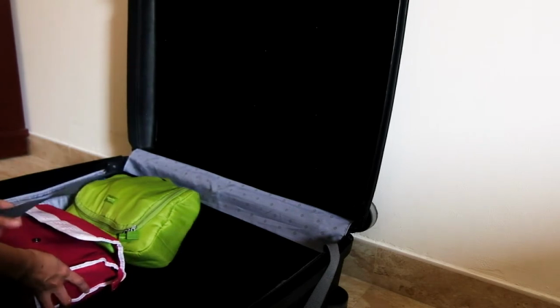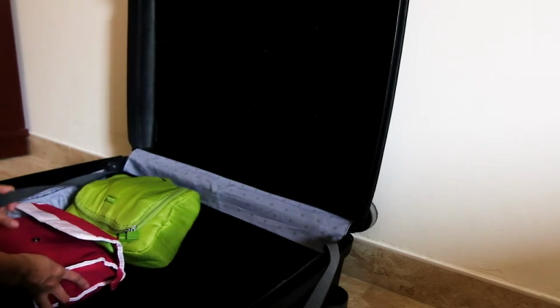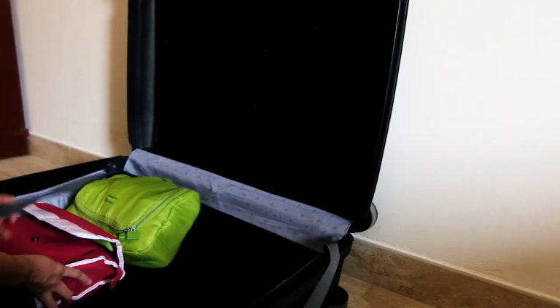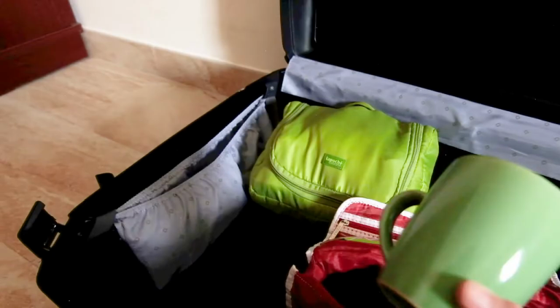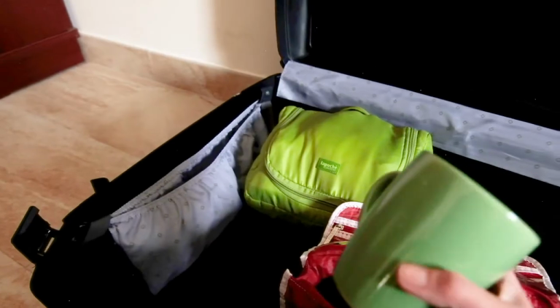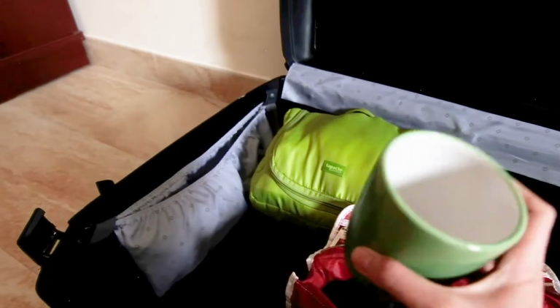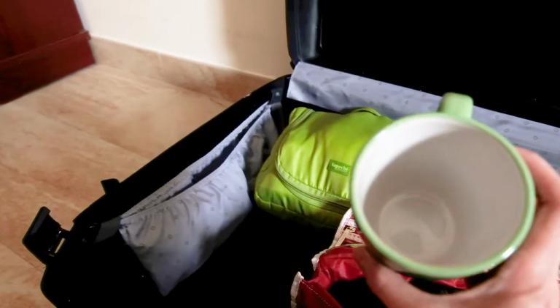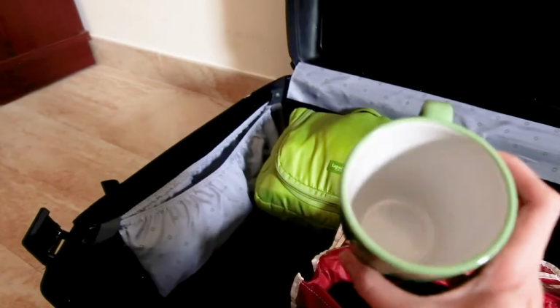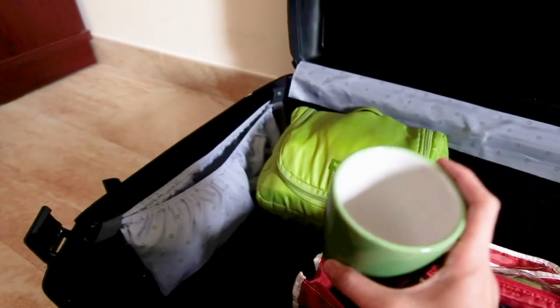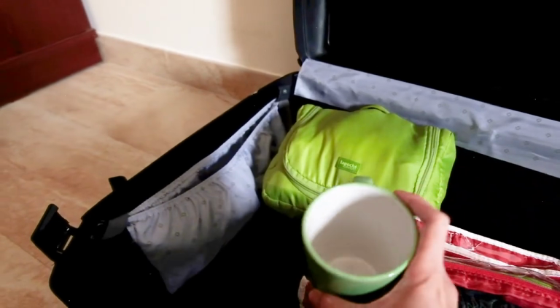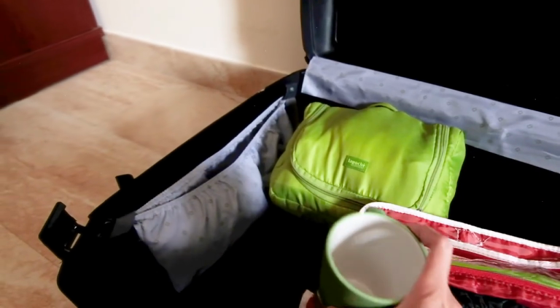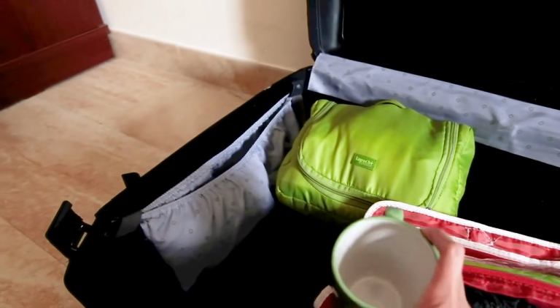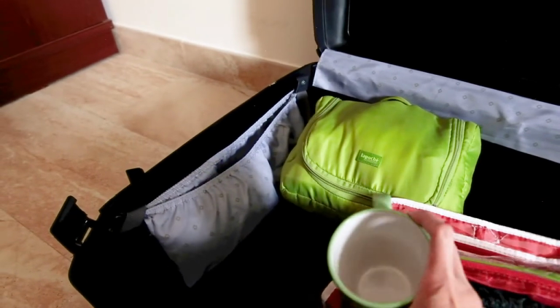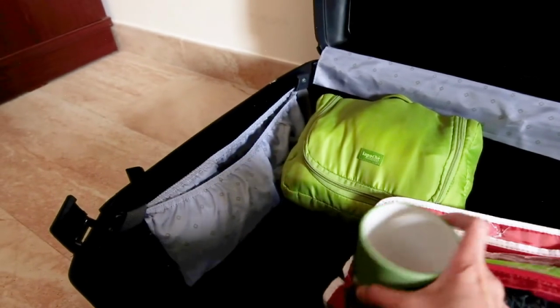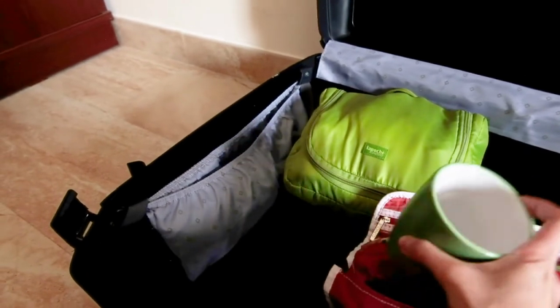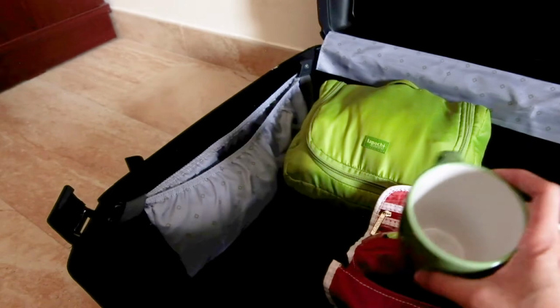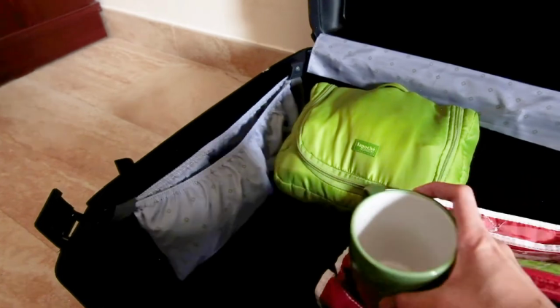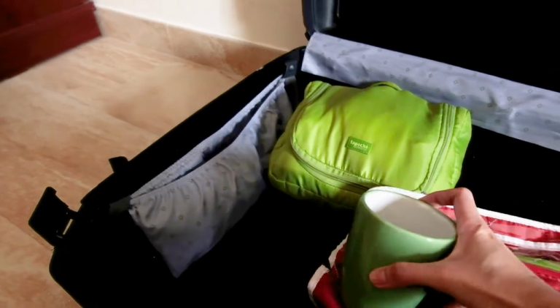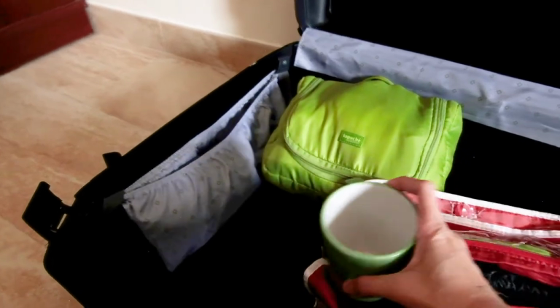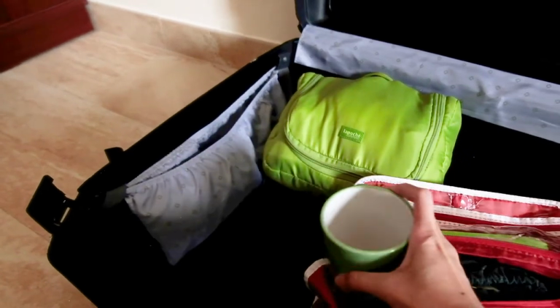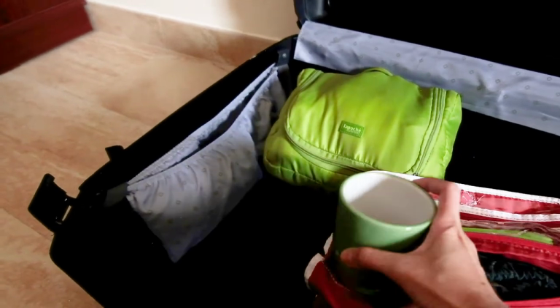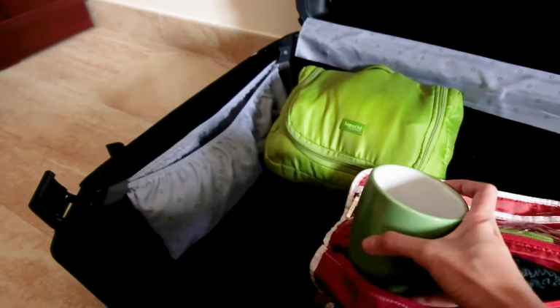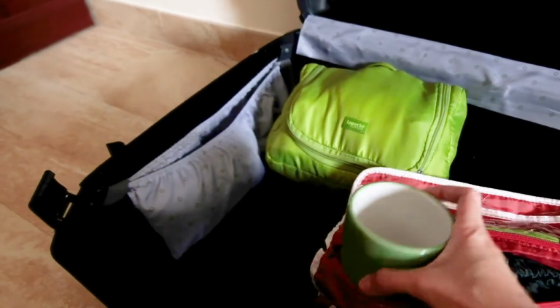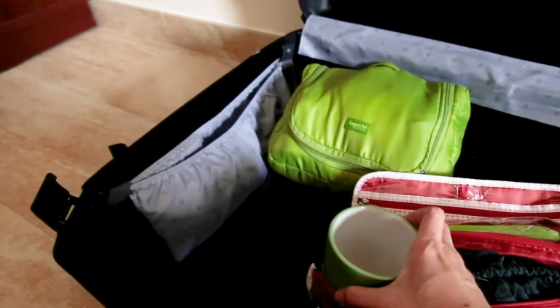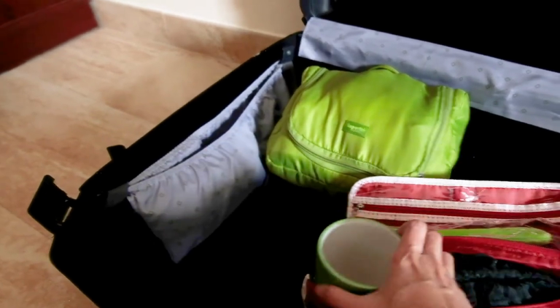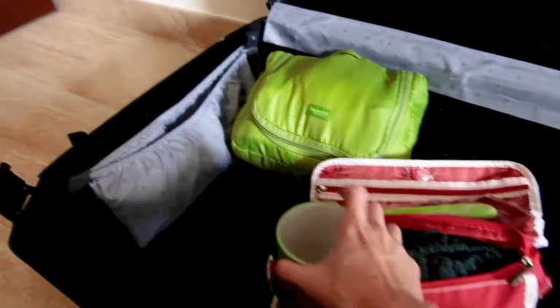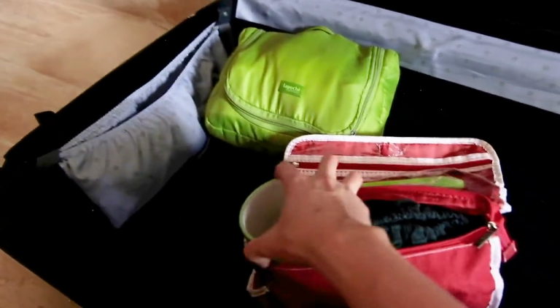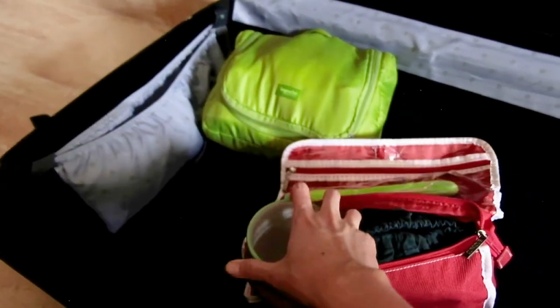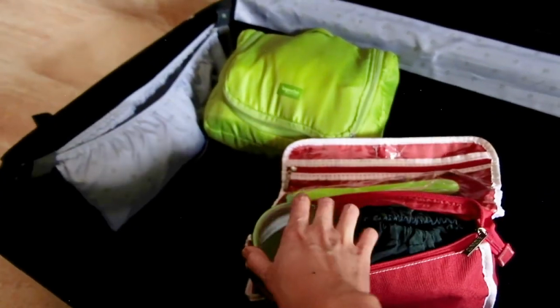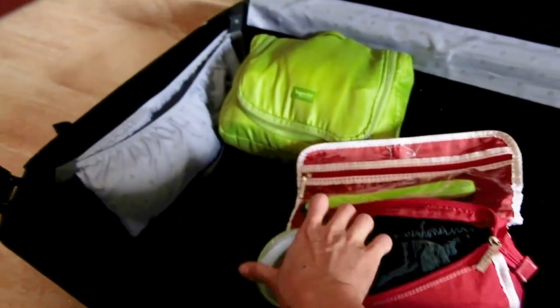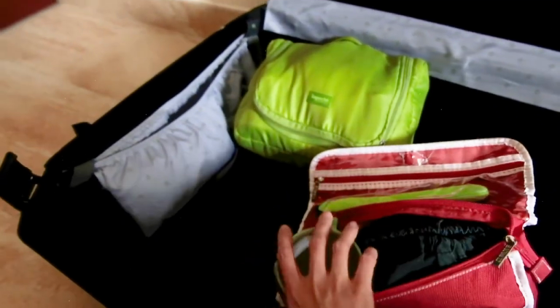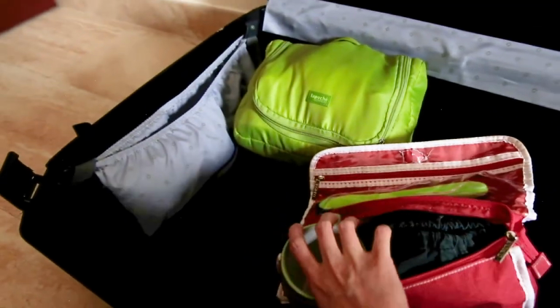I also take with me a mug and some cutleries, as I don't want to use whatever is in the hotel.